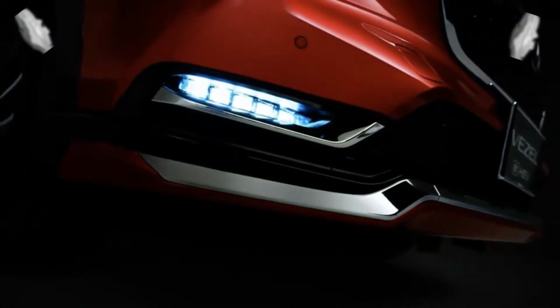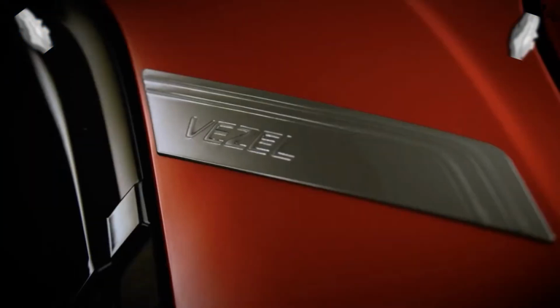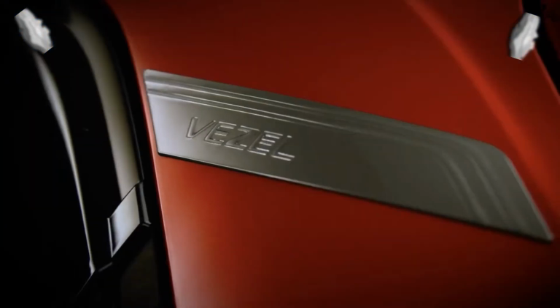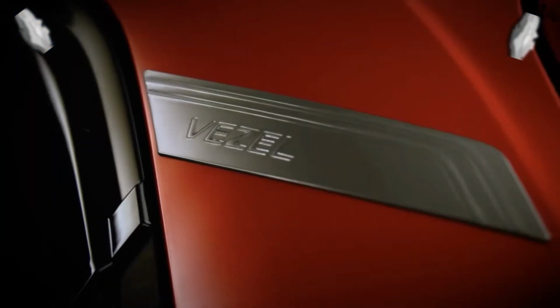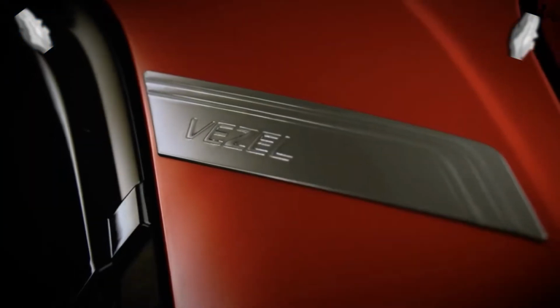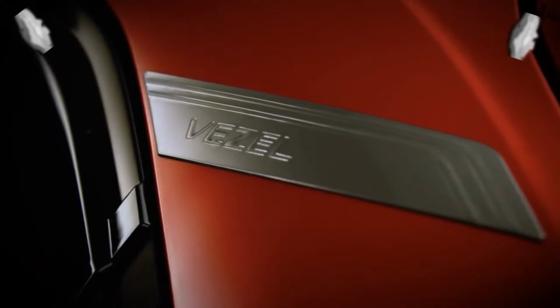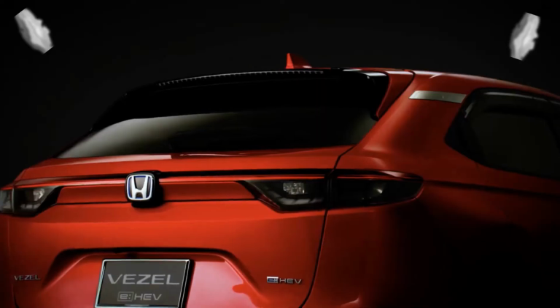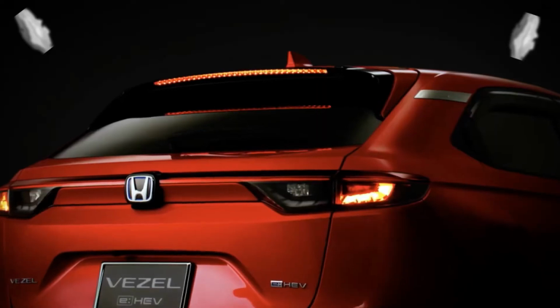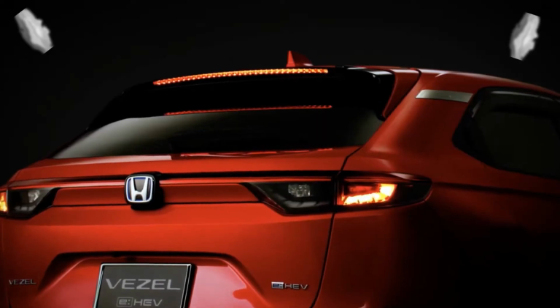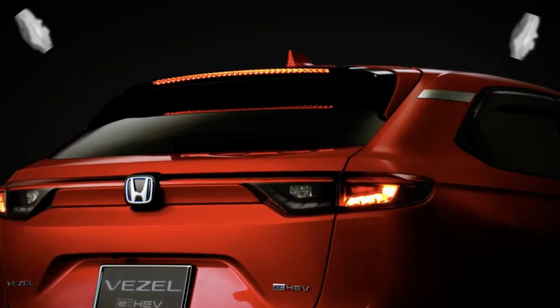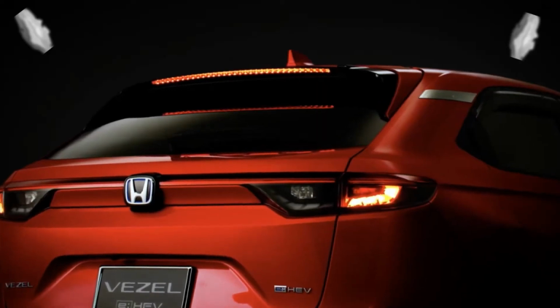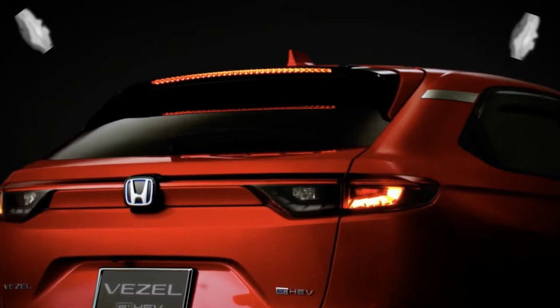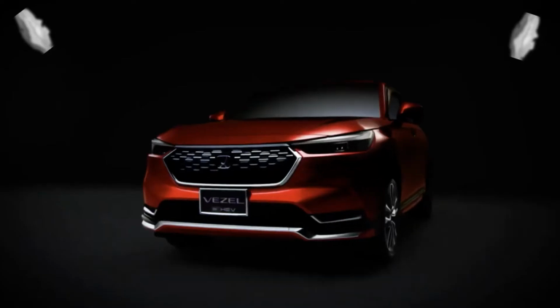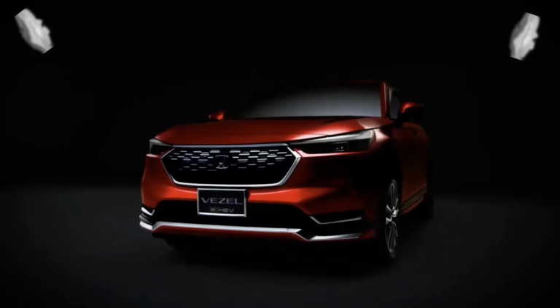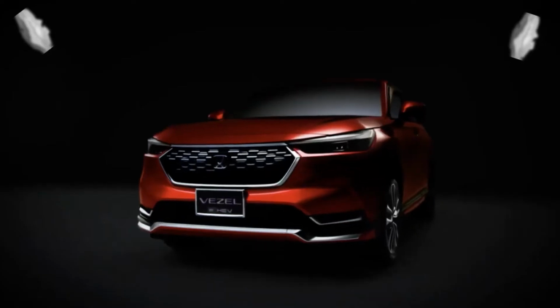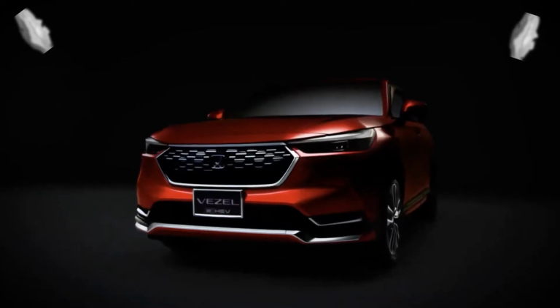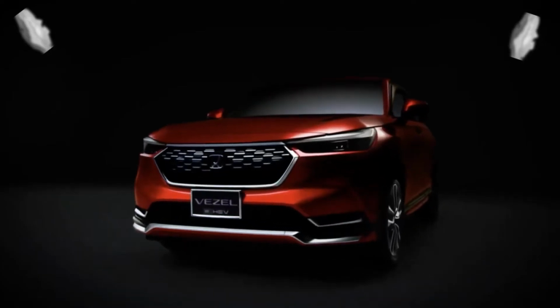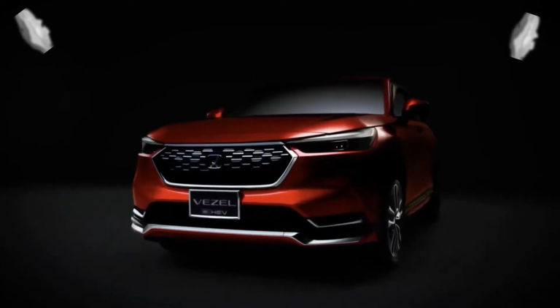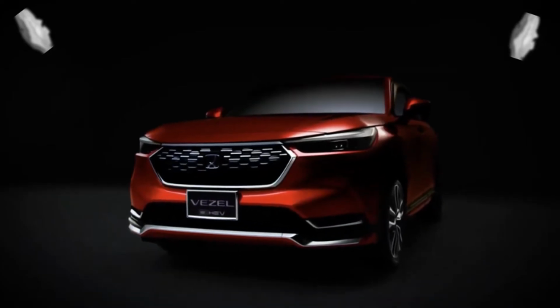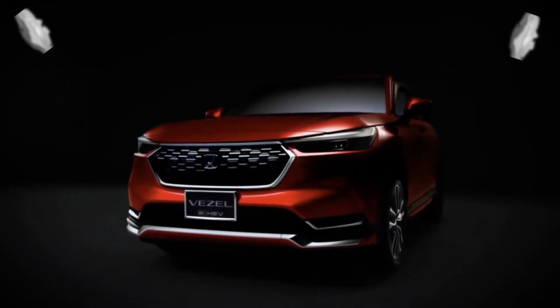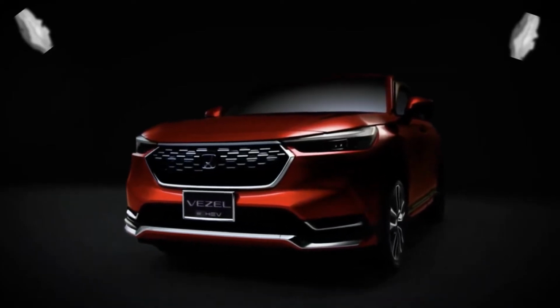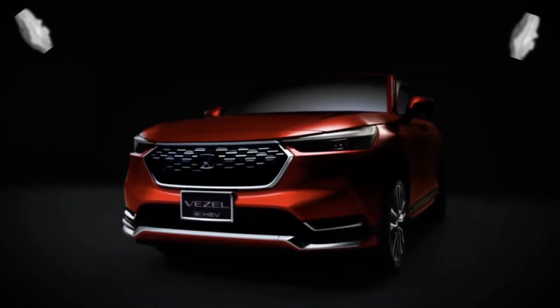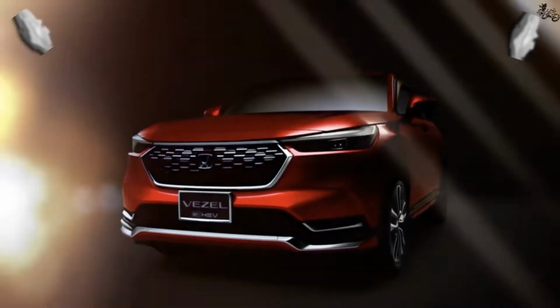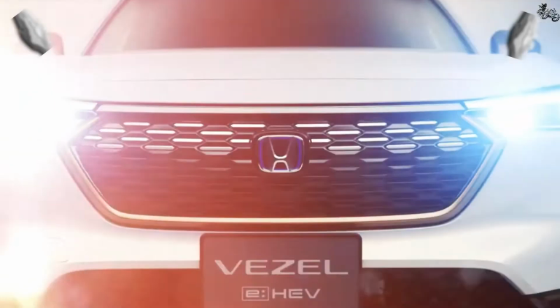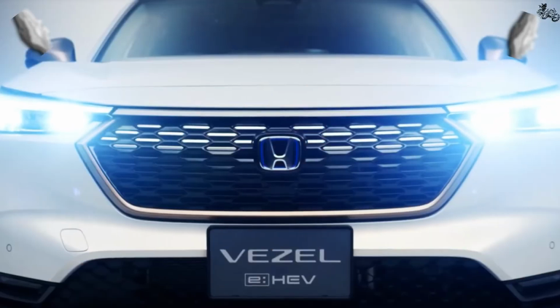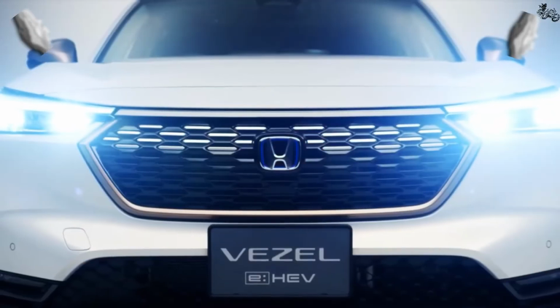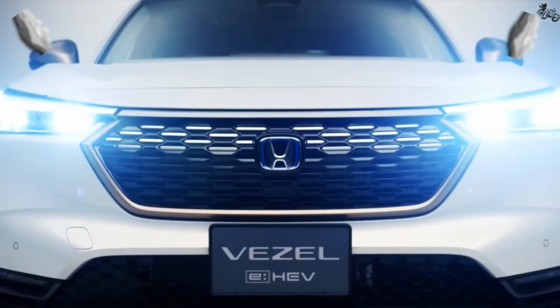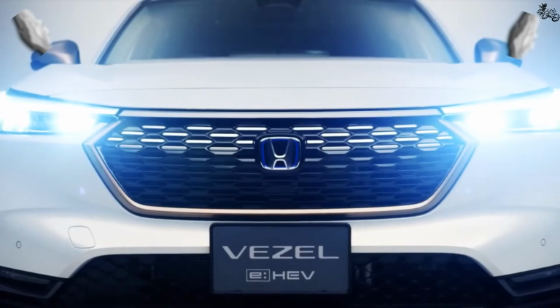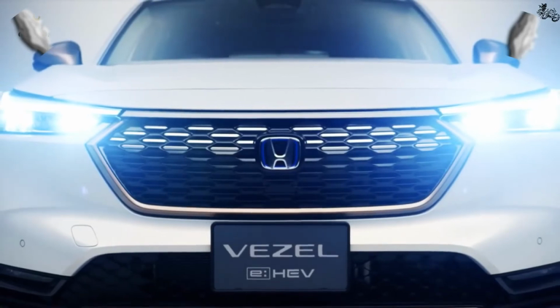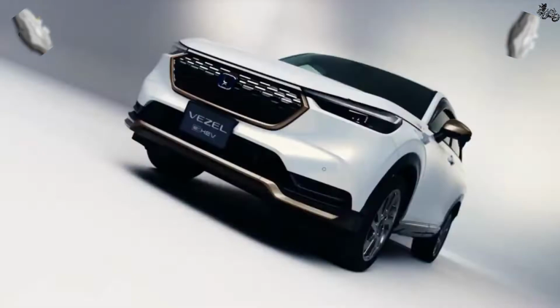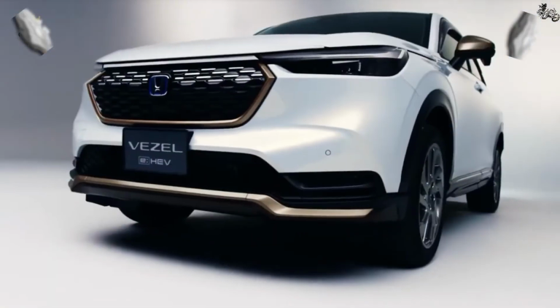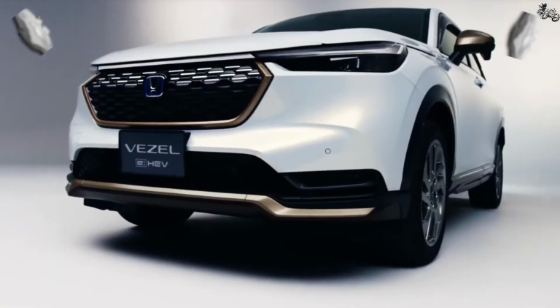Hi guys, welcome to CarTube. Today we will review the all-new Honda HR-V urban style compact family SUV.